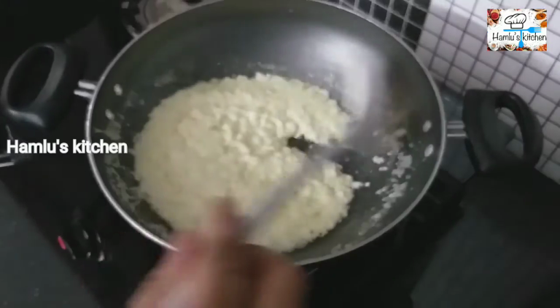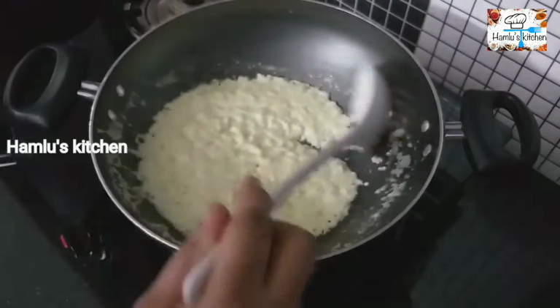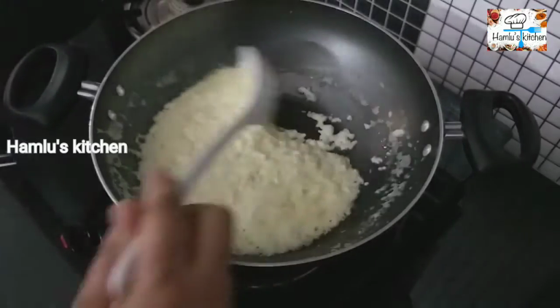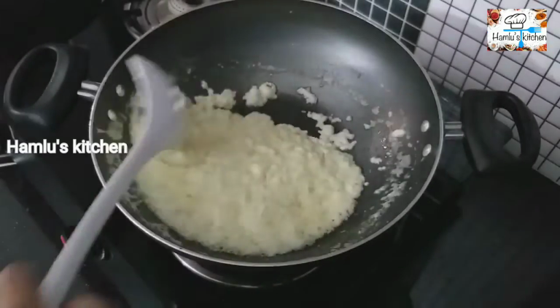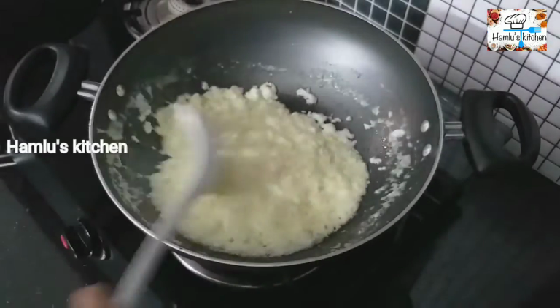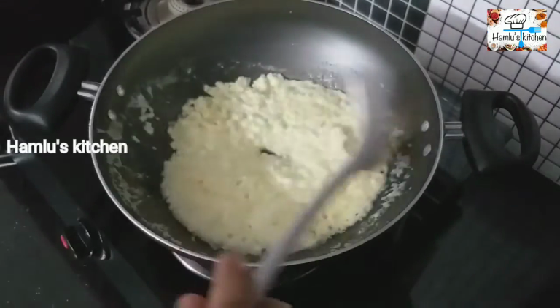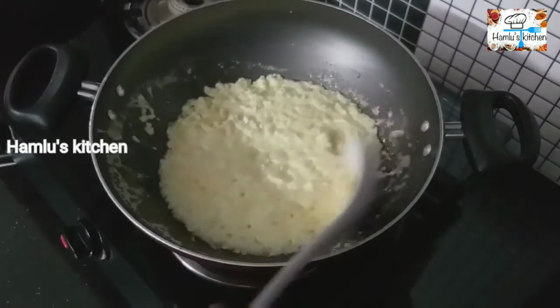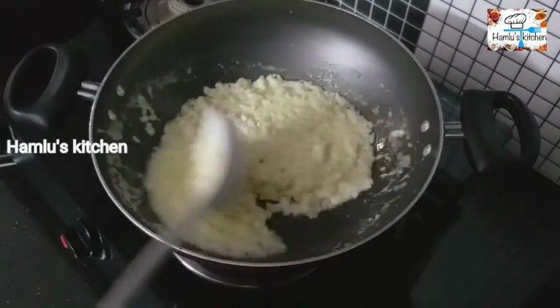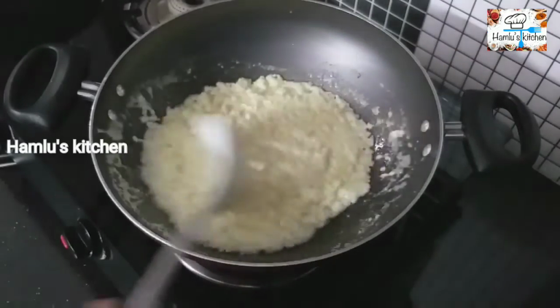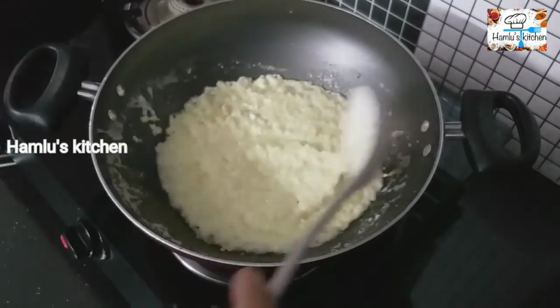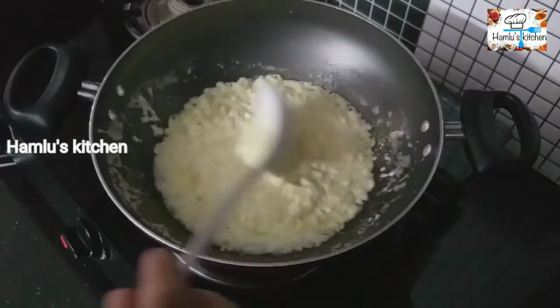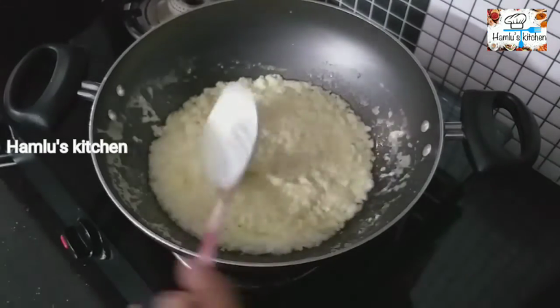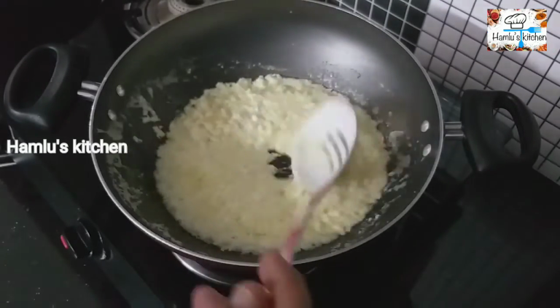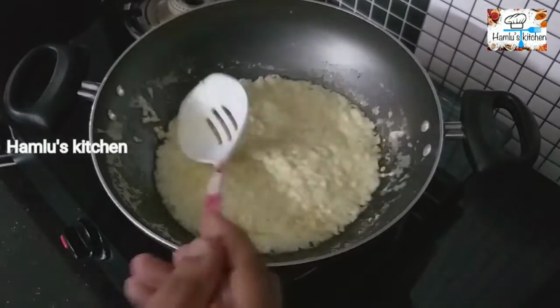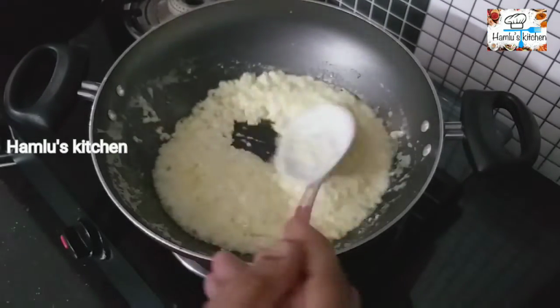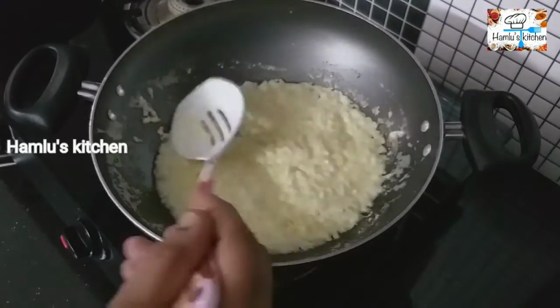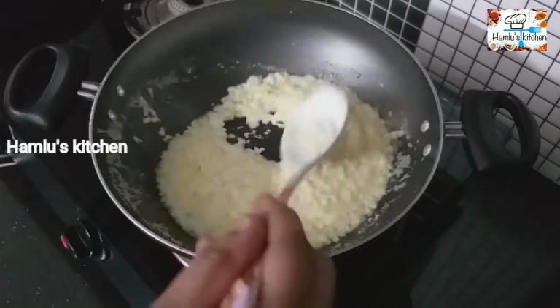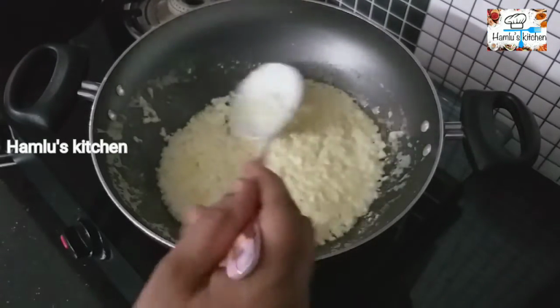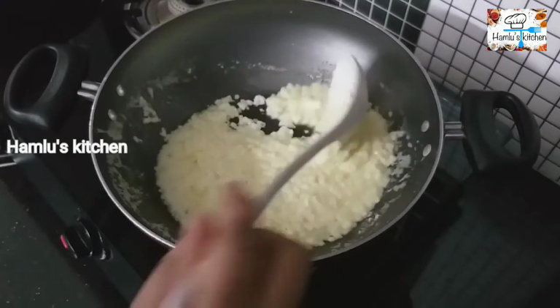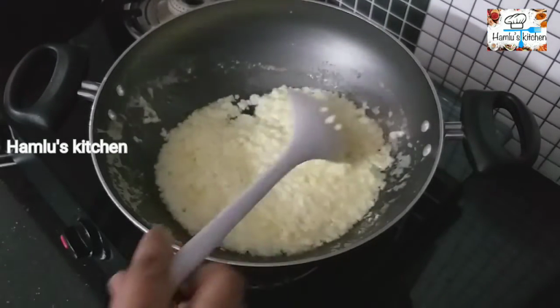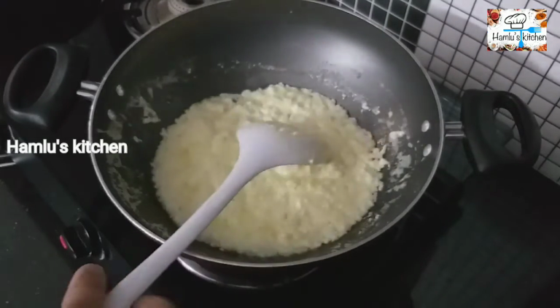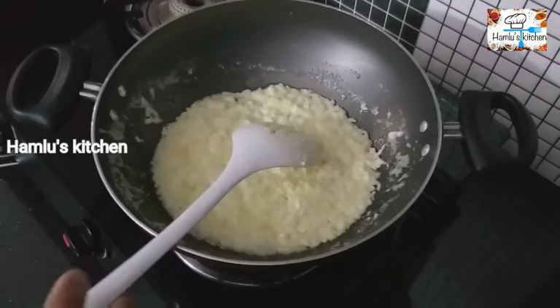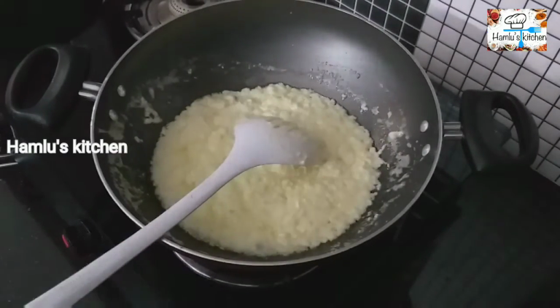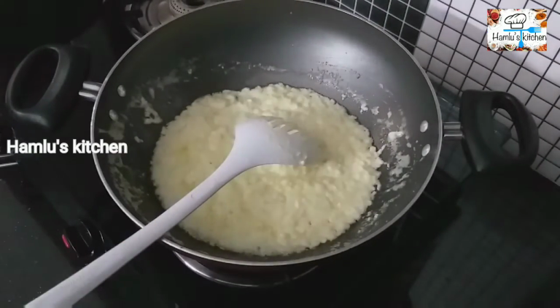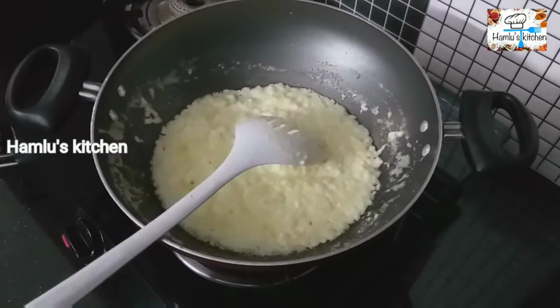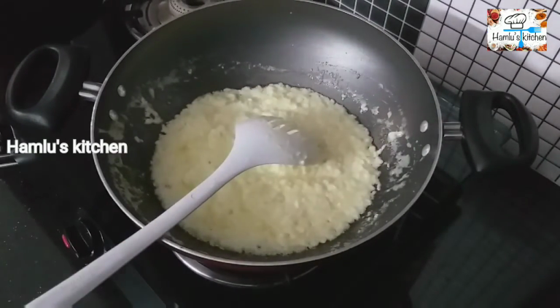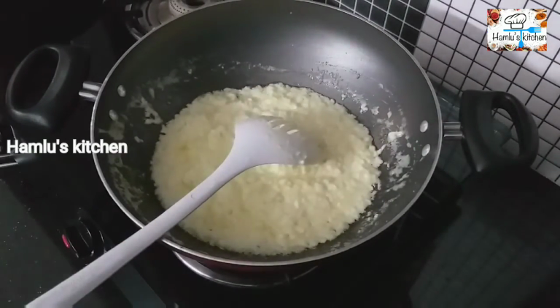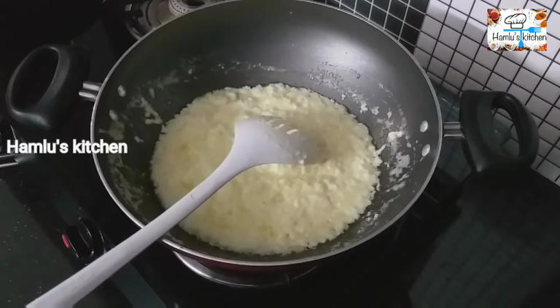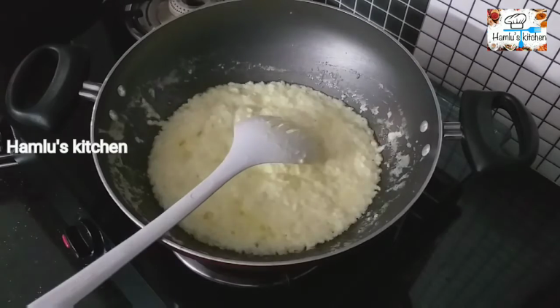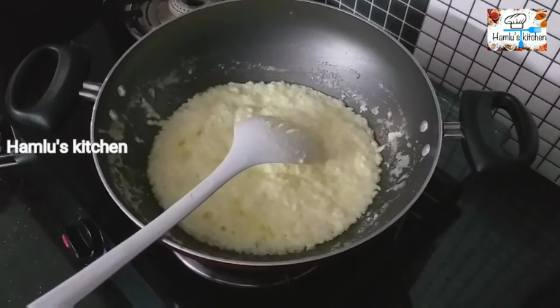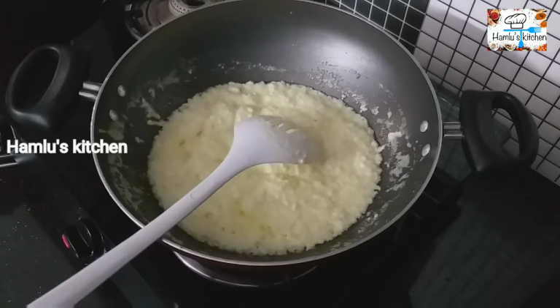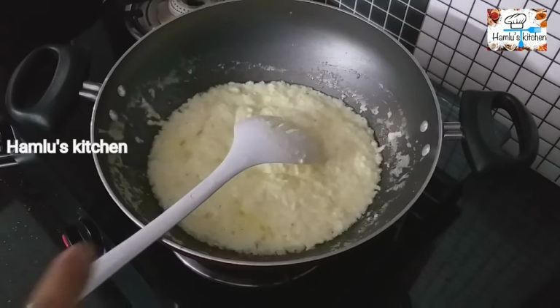We will cook it in medium flame, then in high flame.